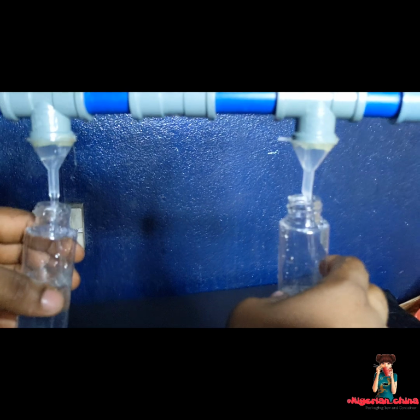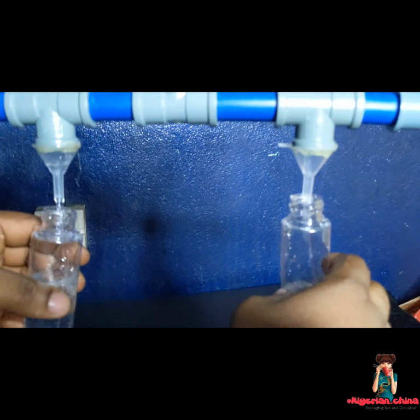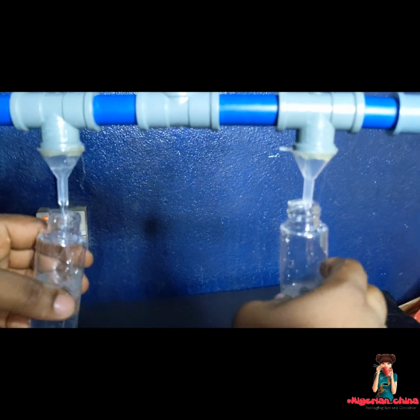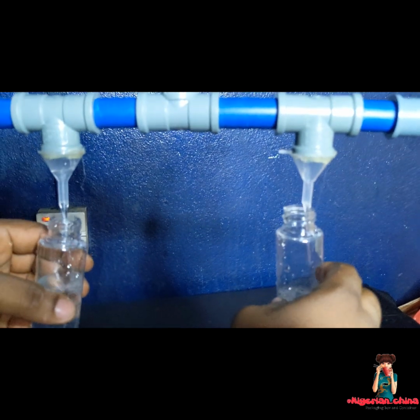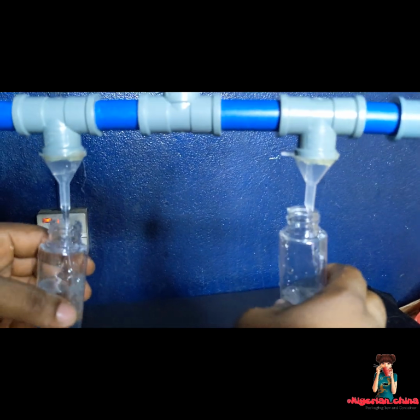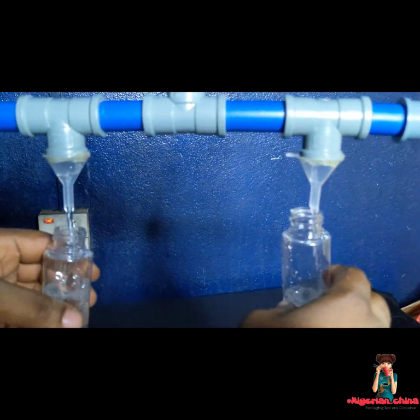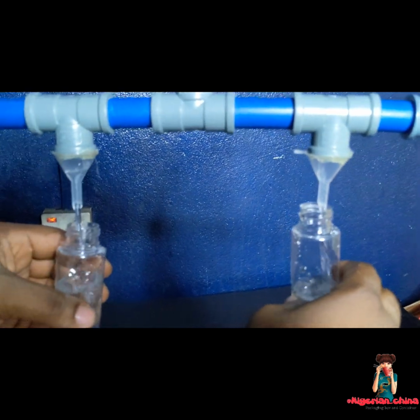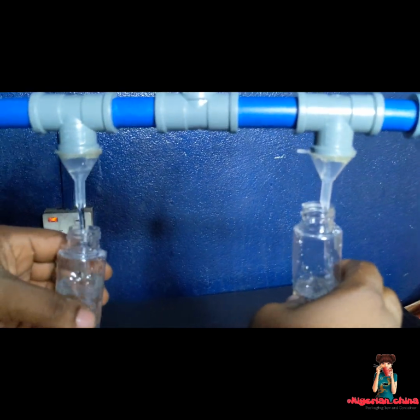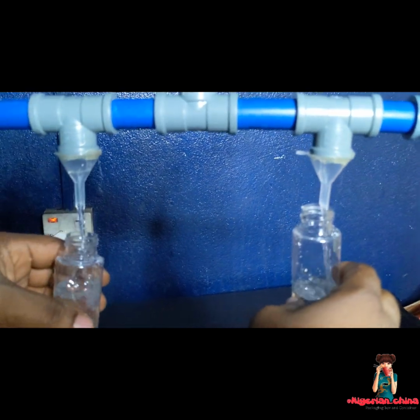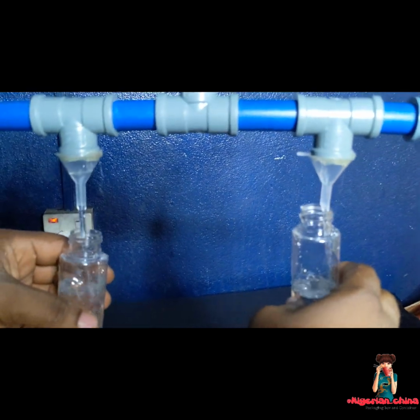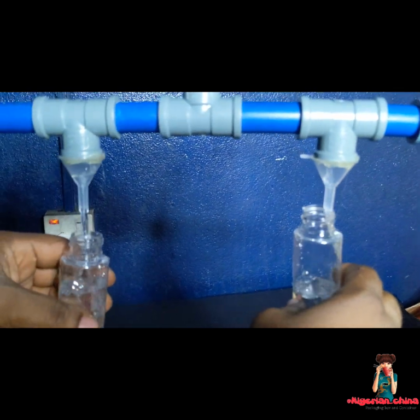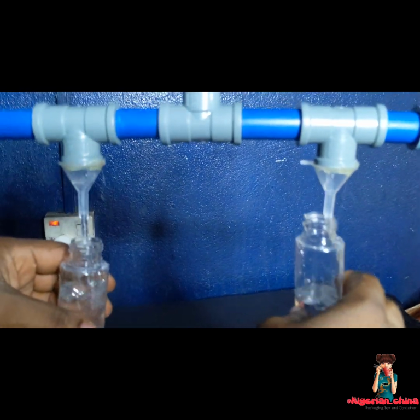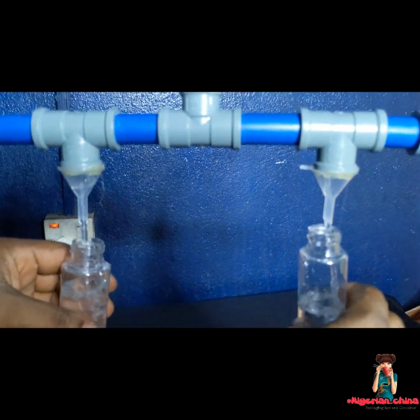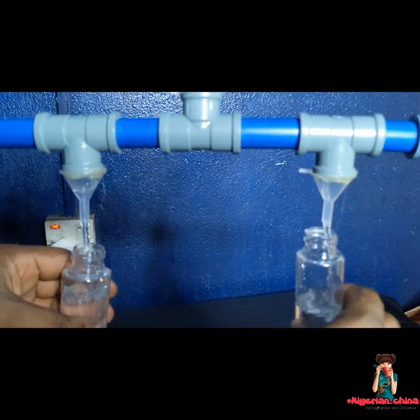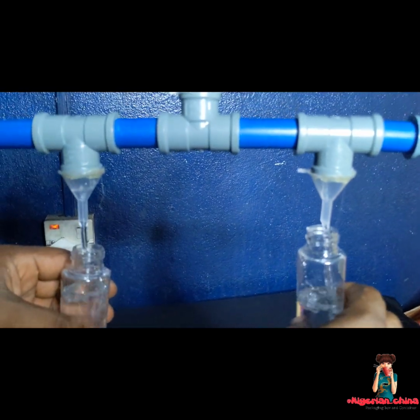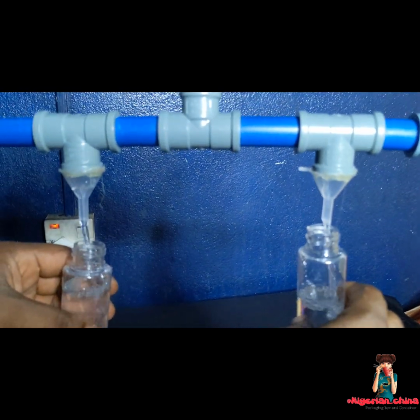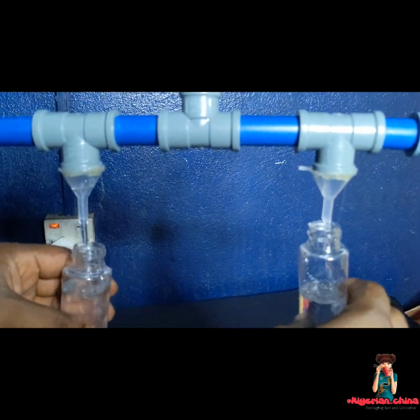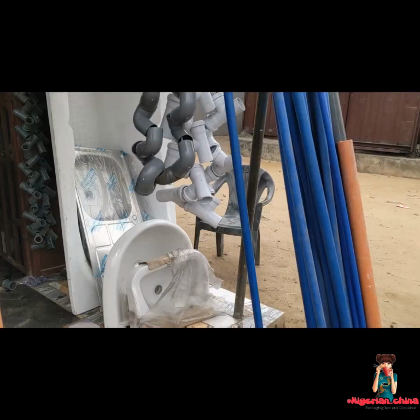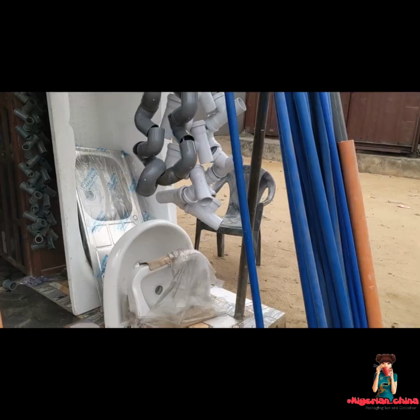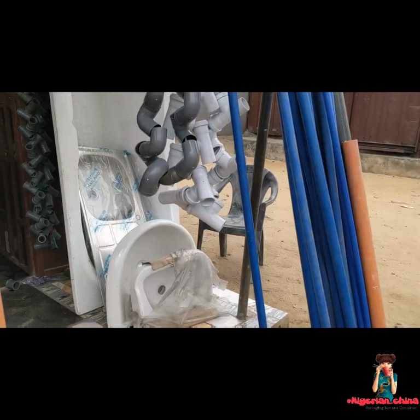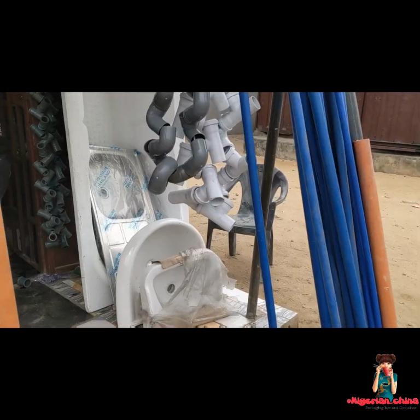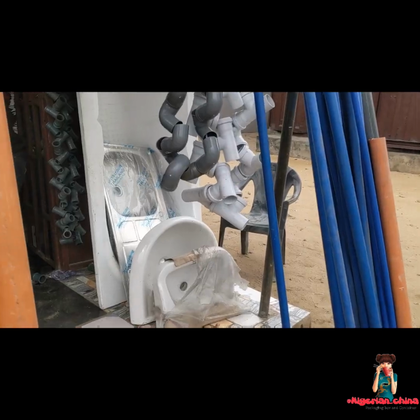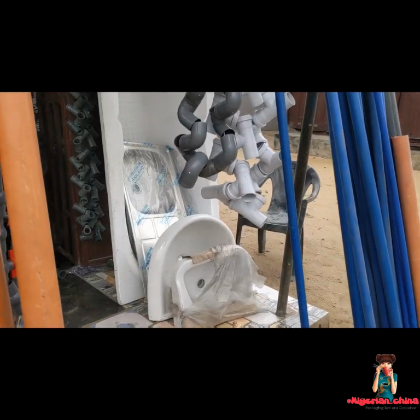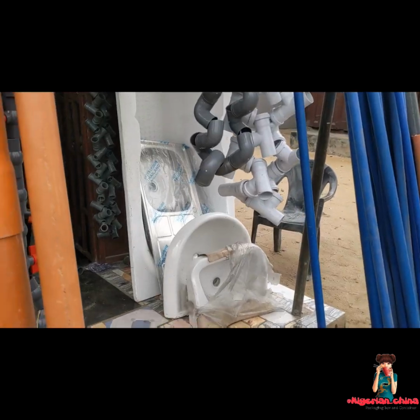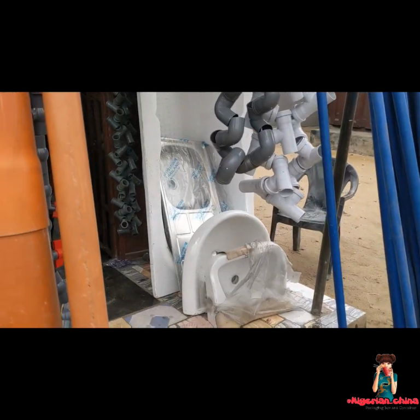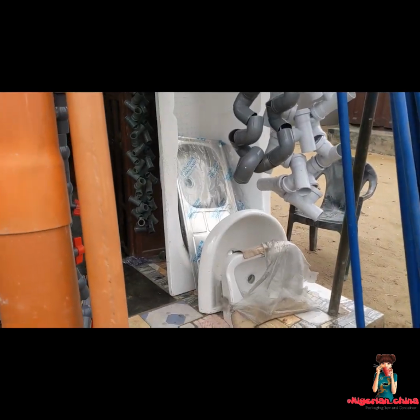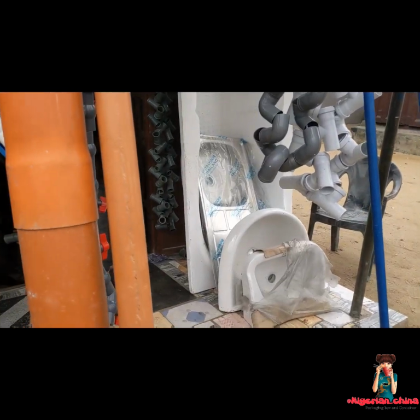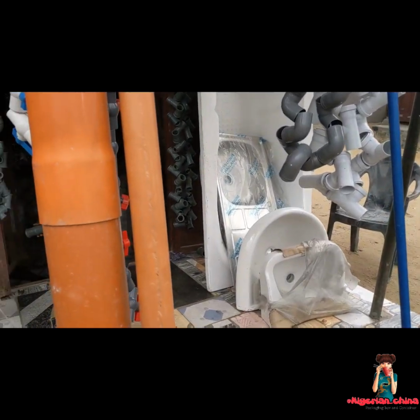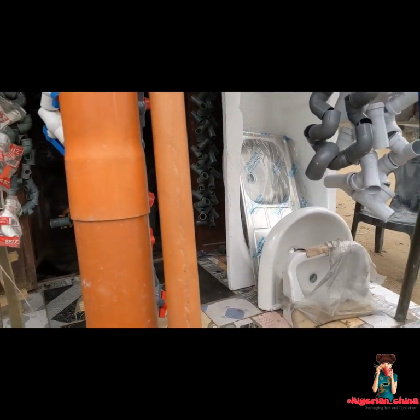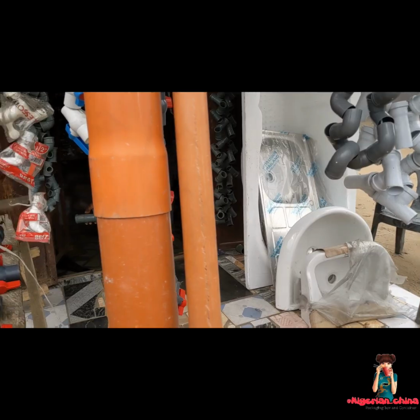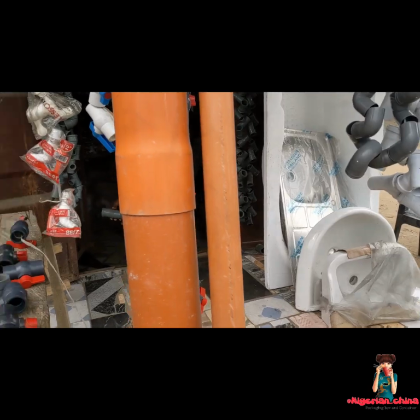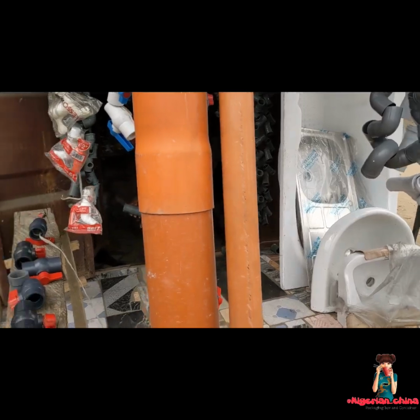Hello and welcome. I am Sandra from 9junction. I am going to be teaching you how to make a liquid filling machine.